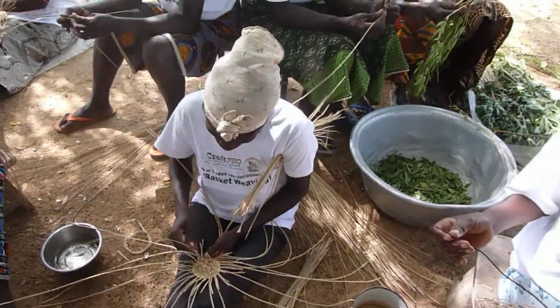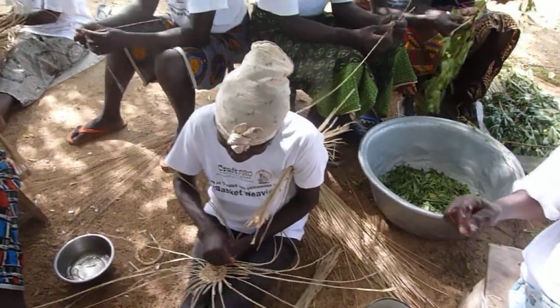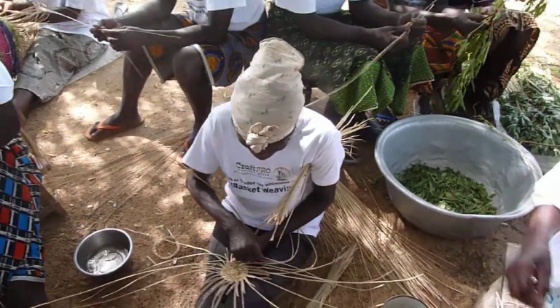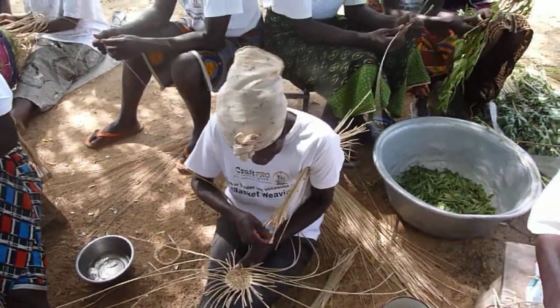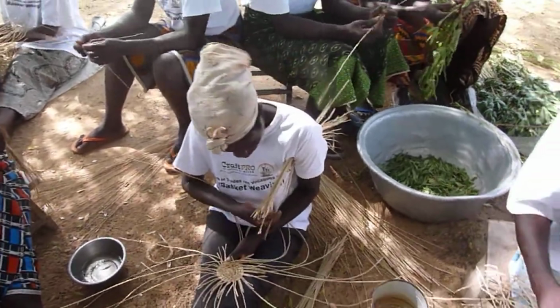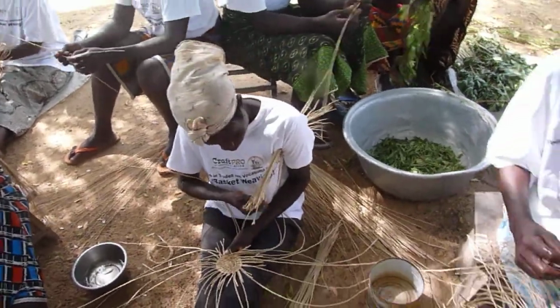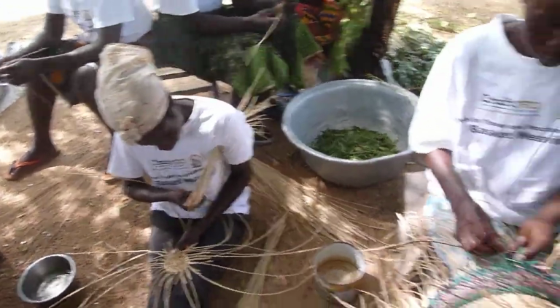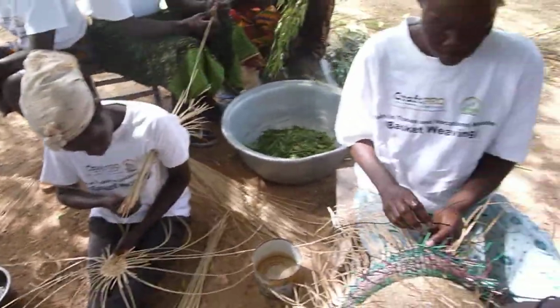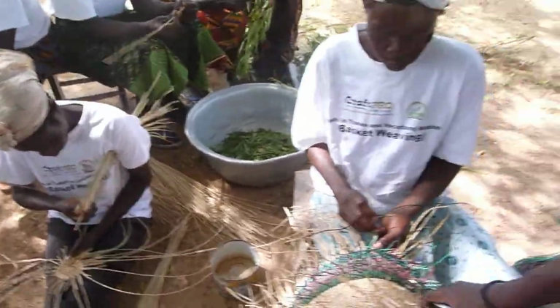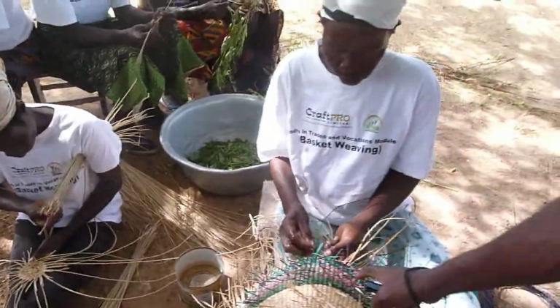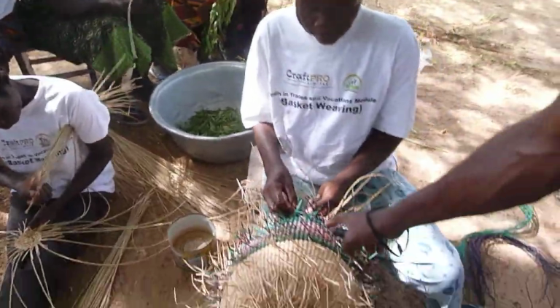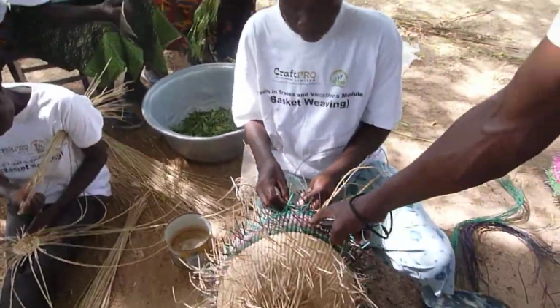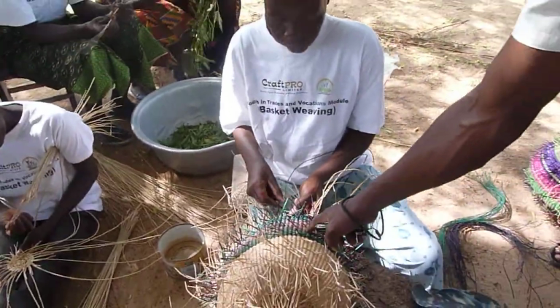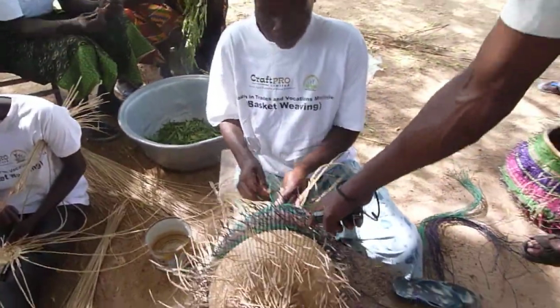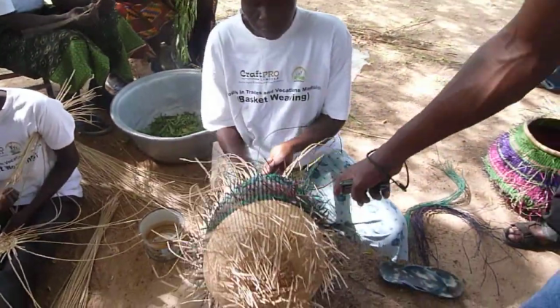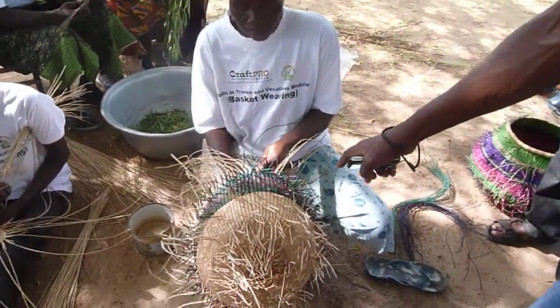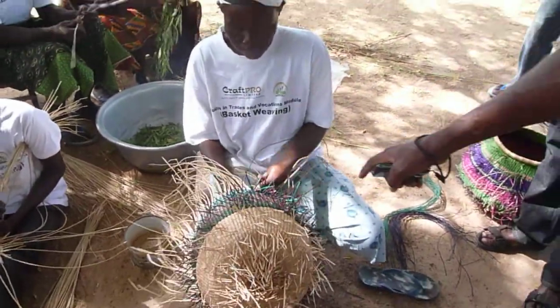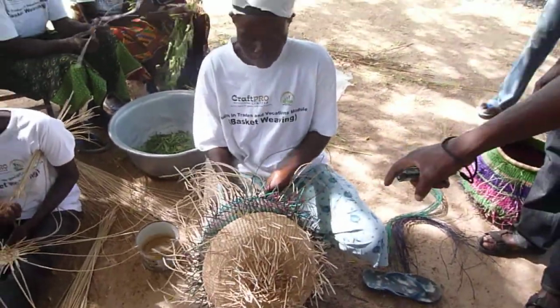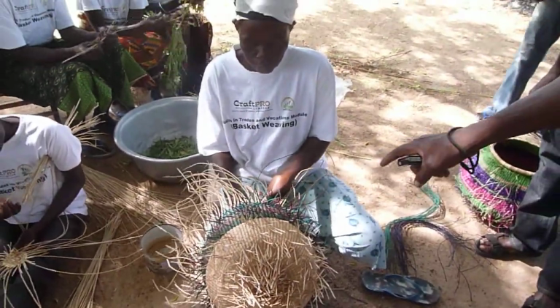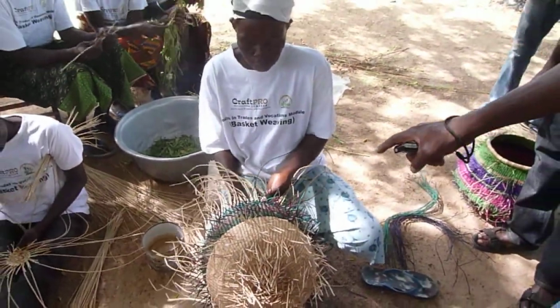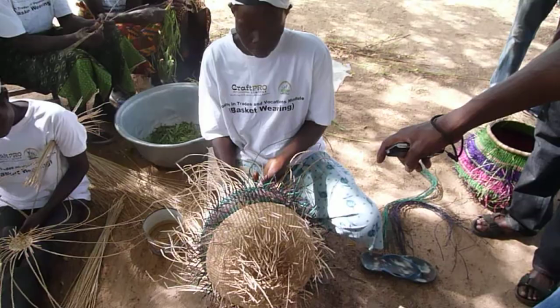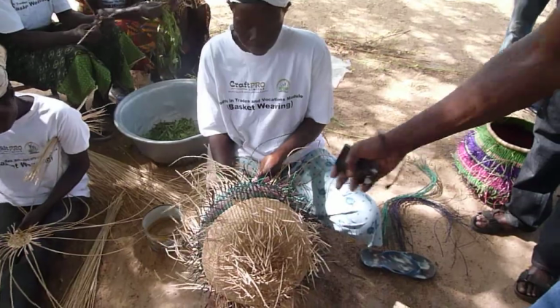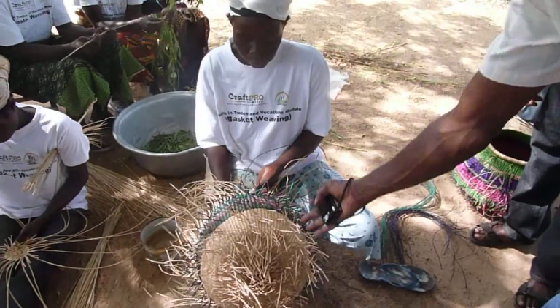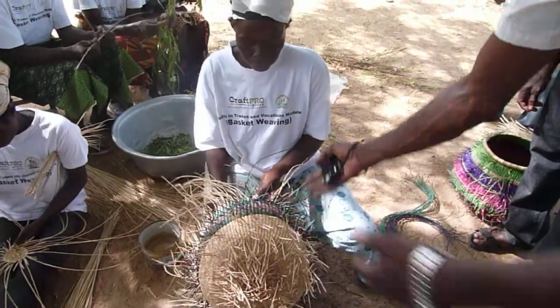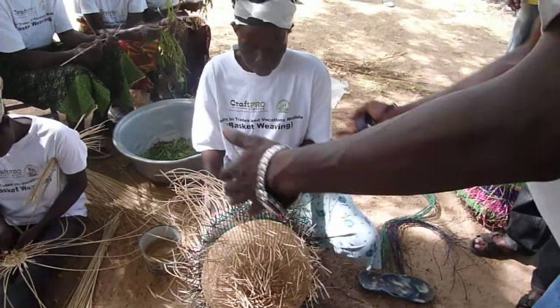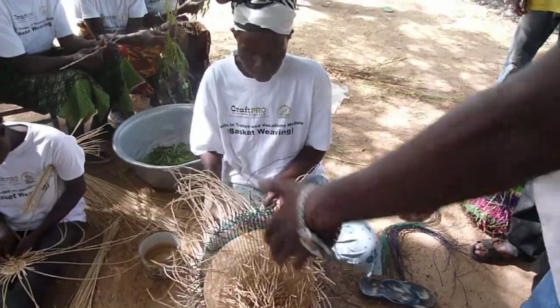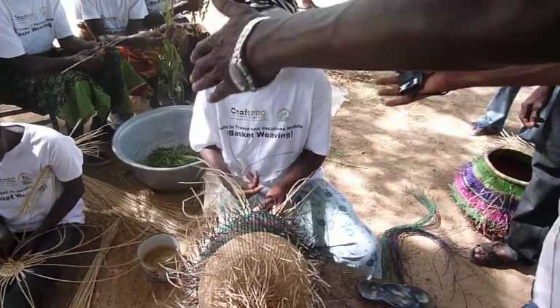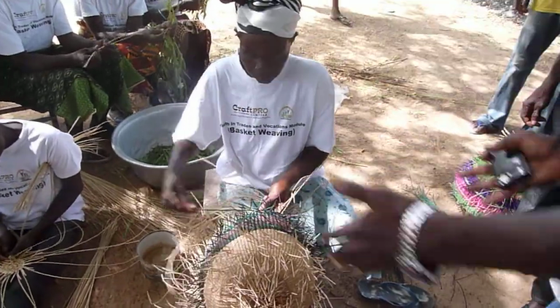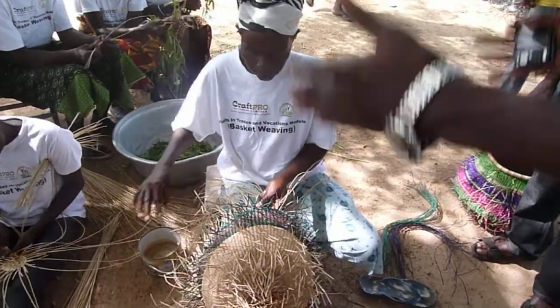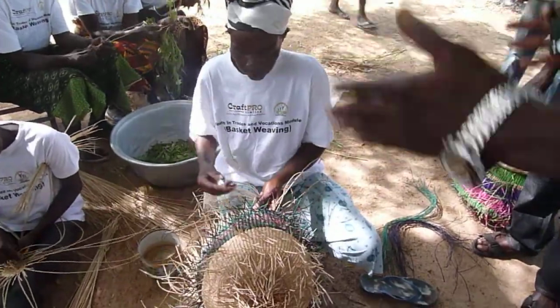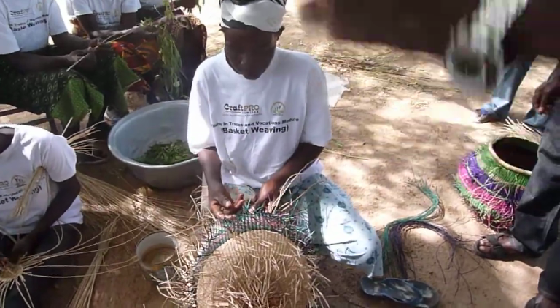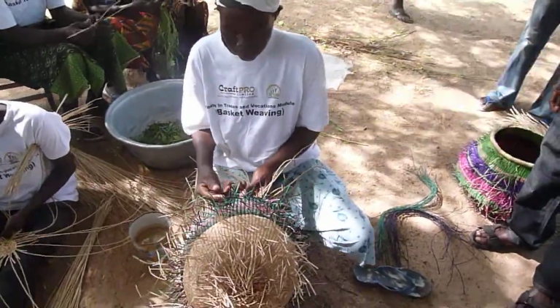And then you see, after the base, this is a straw that has been dyed — it has been colored. The basket itself is taking shape now.